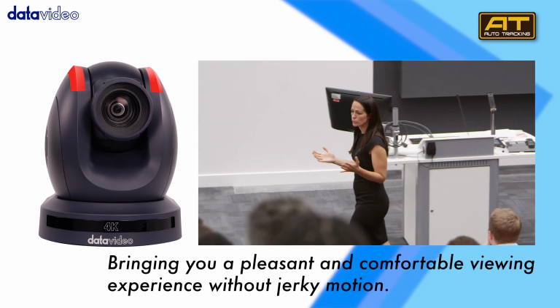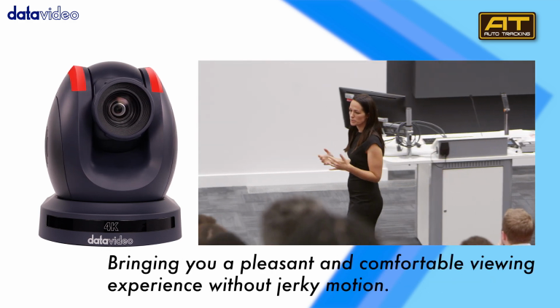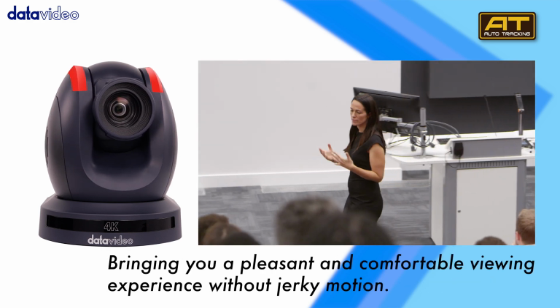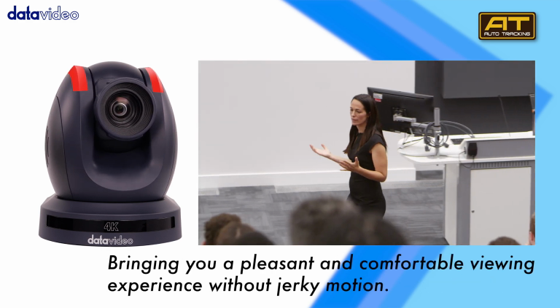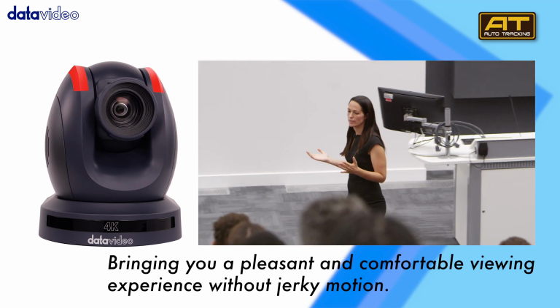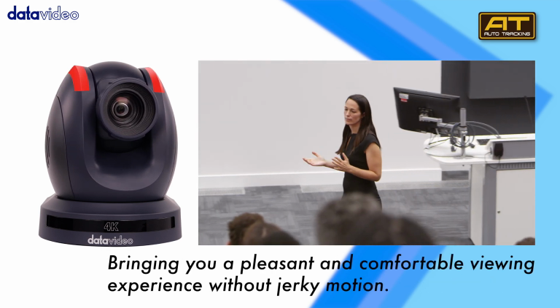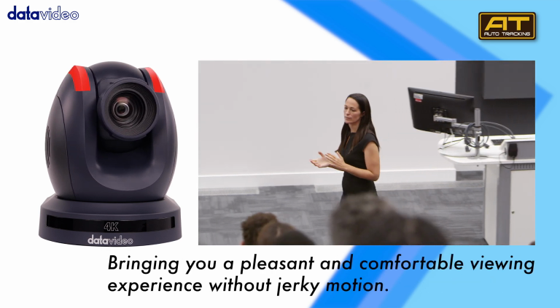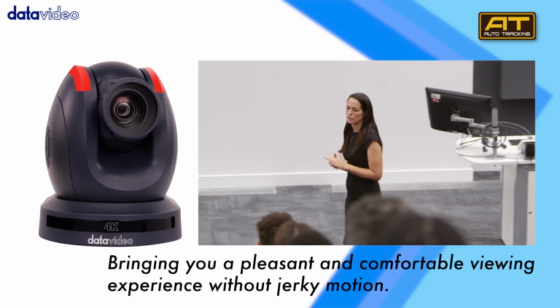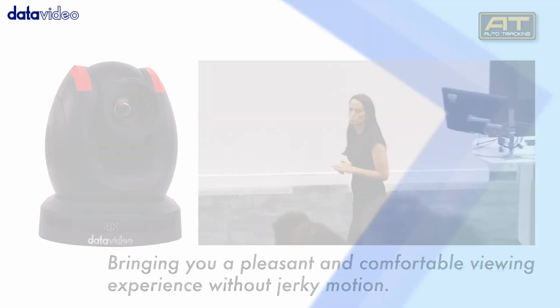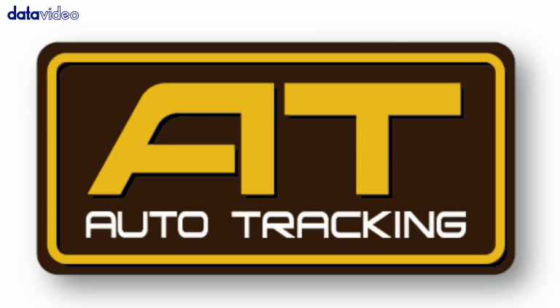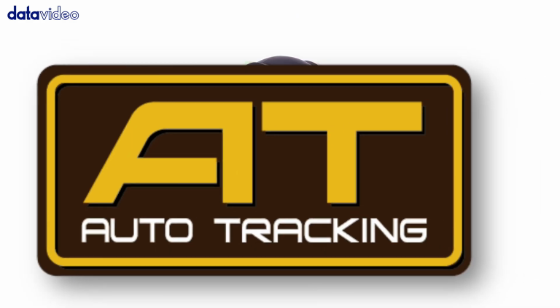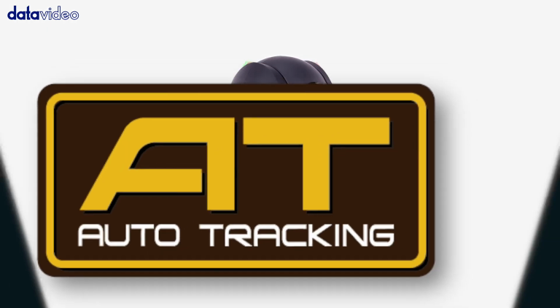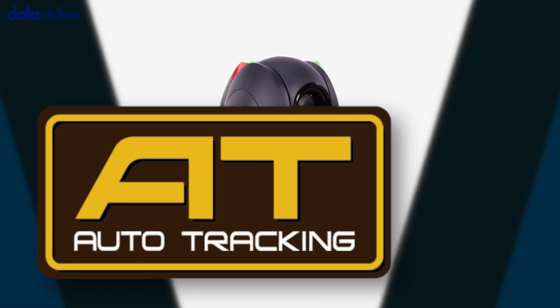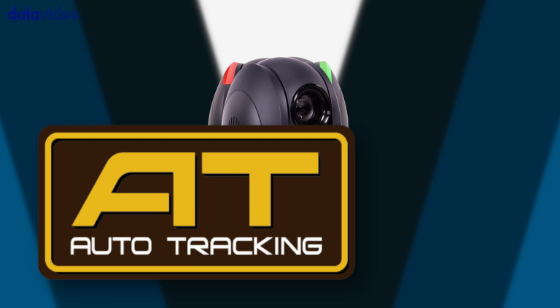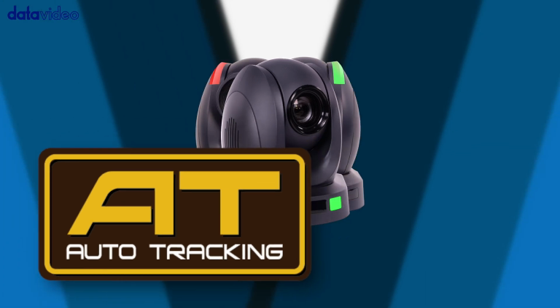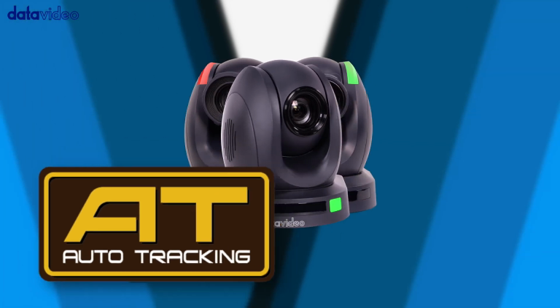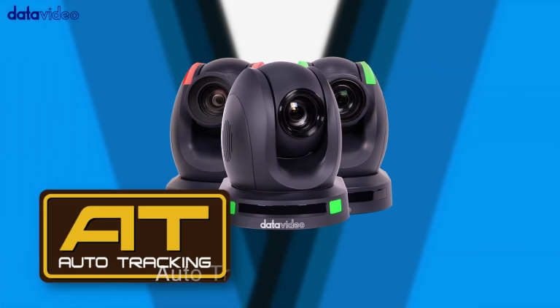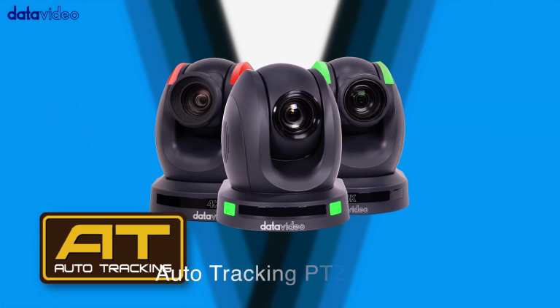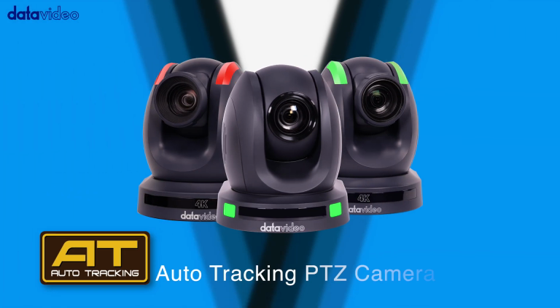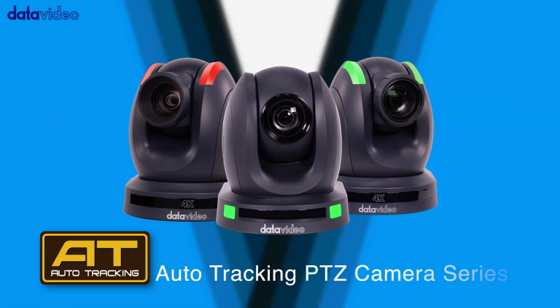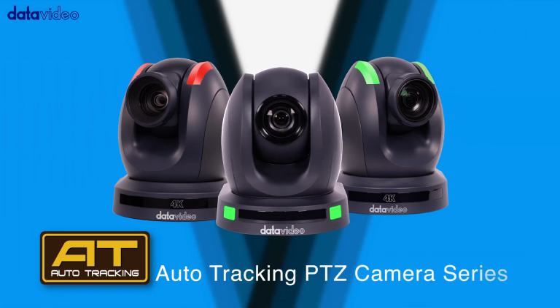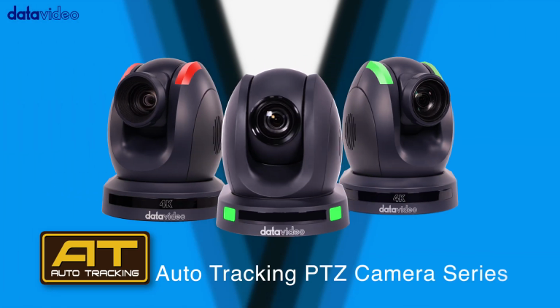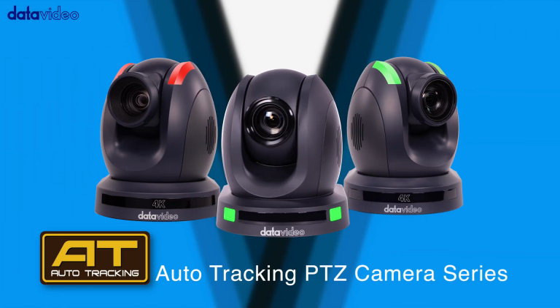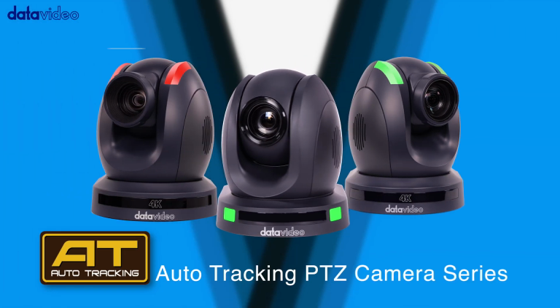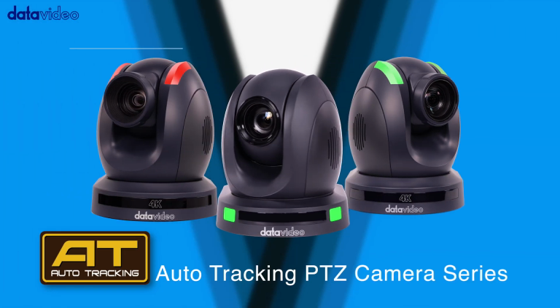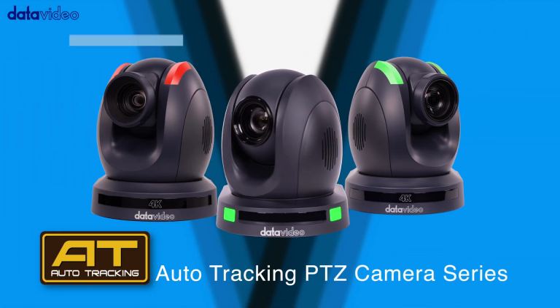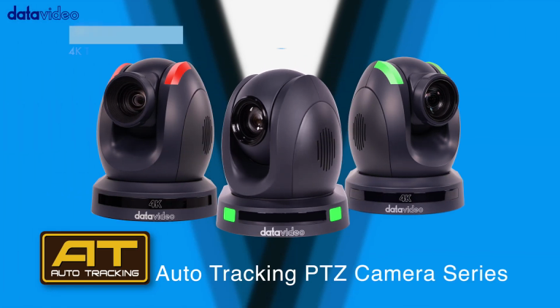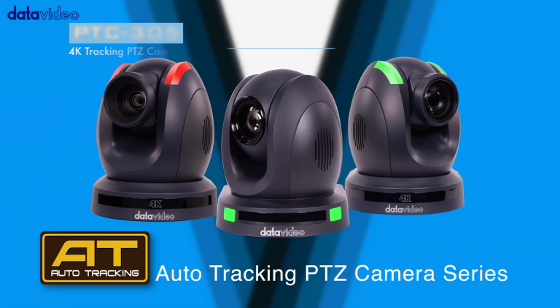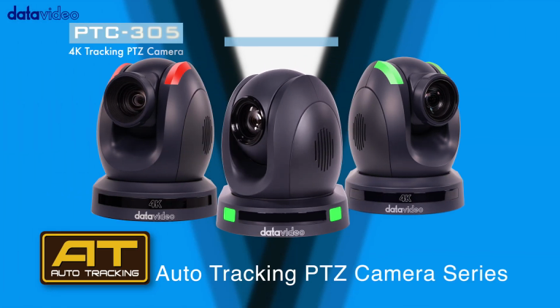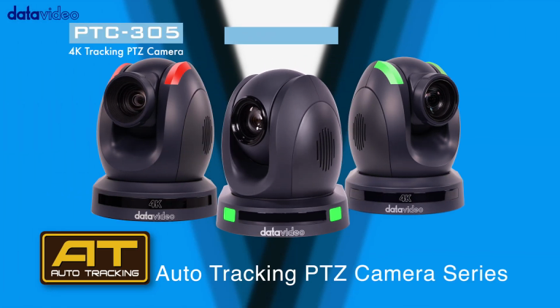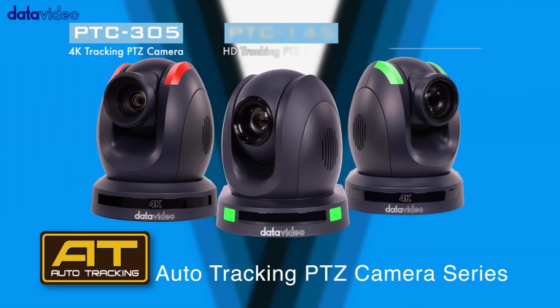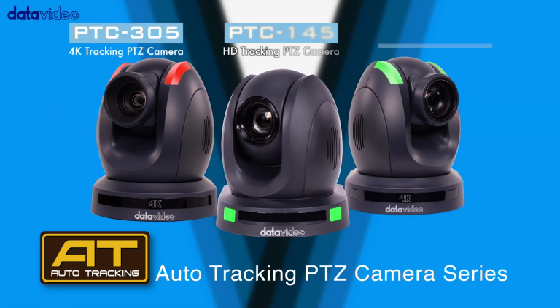Explore DataVideo's extensive 4K auto-tracking PTZ camera range on our official website to elevate your filming experience with precision and ease.